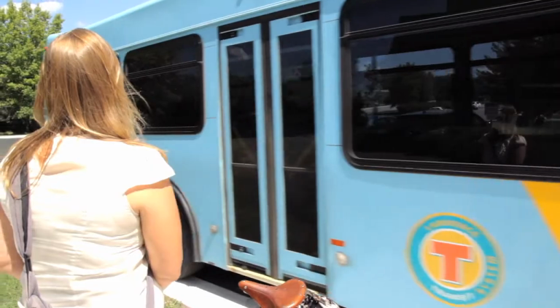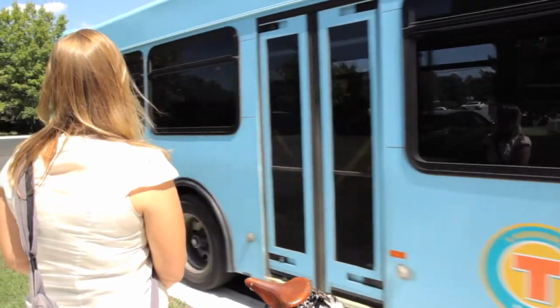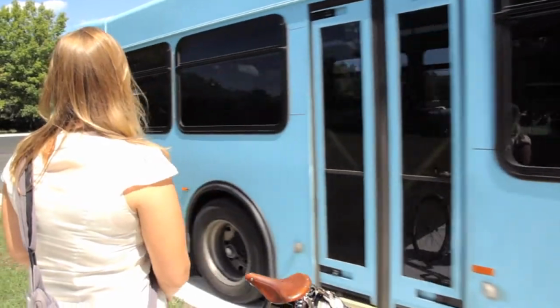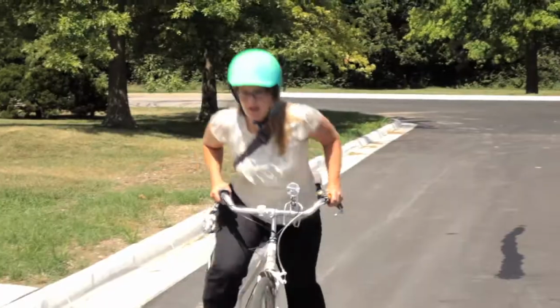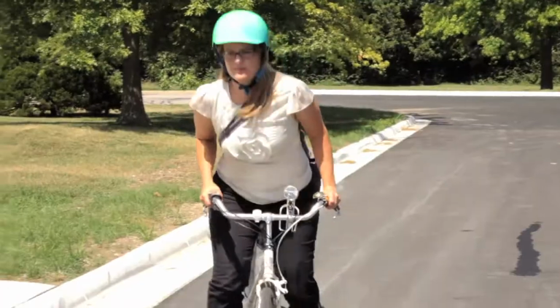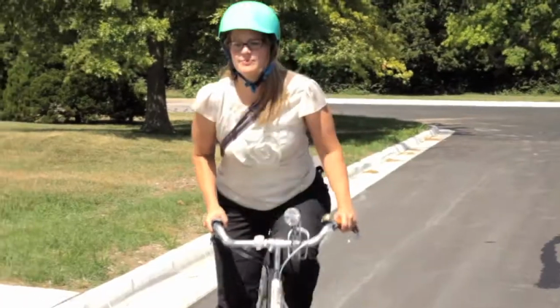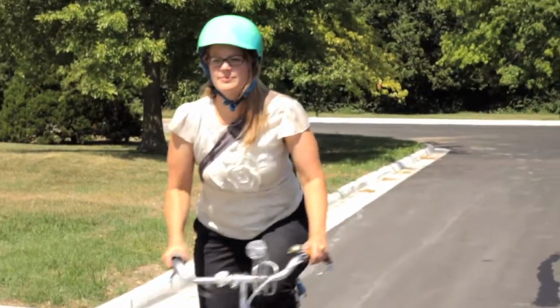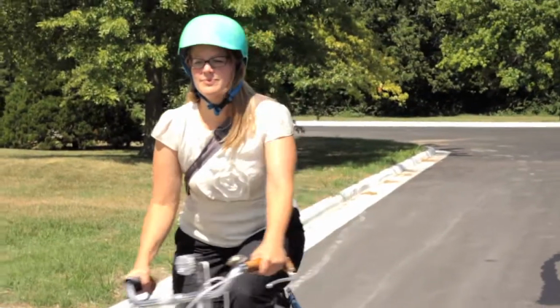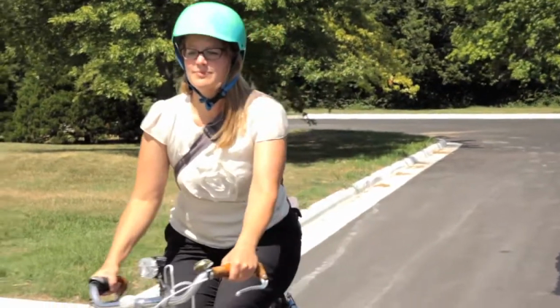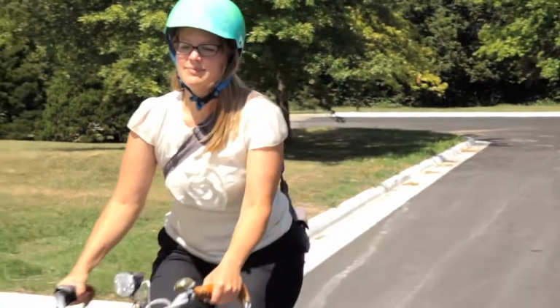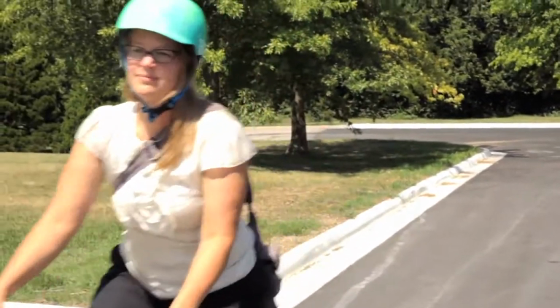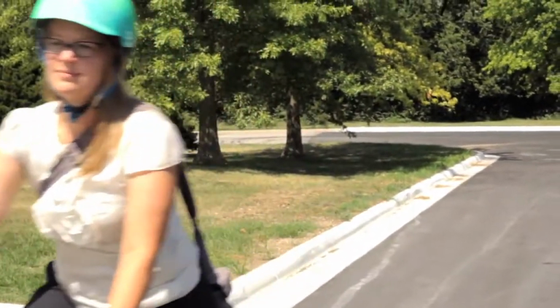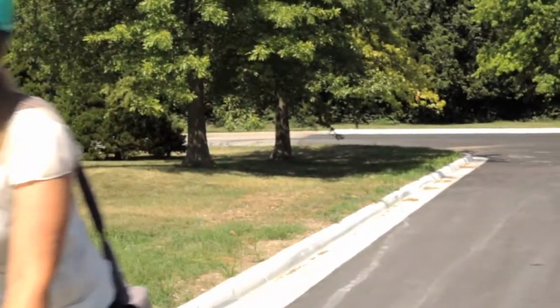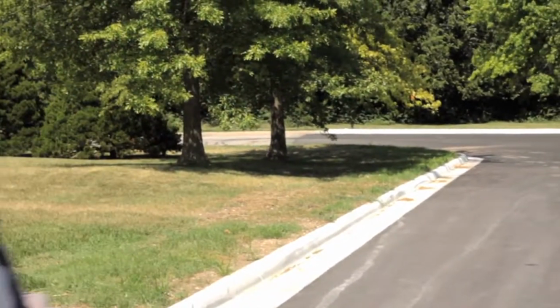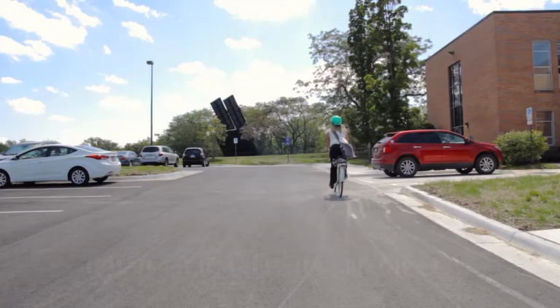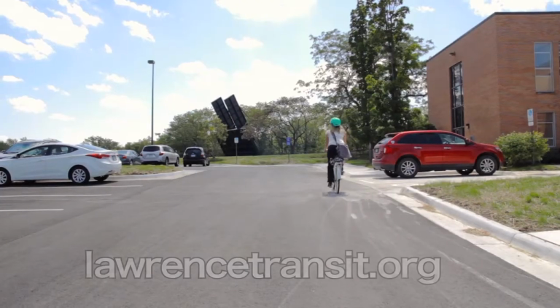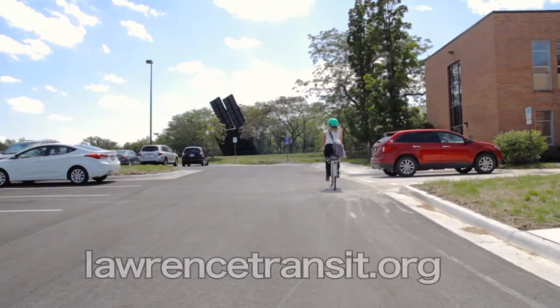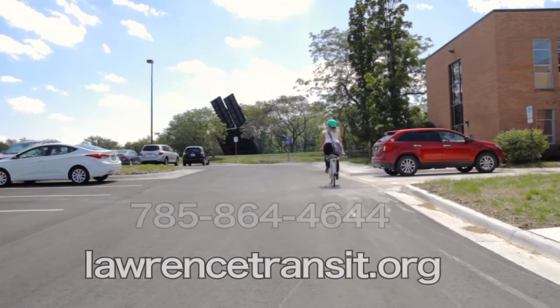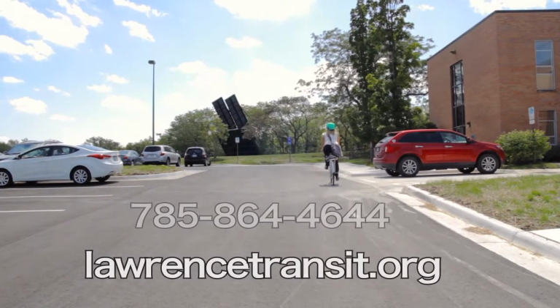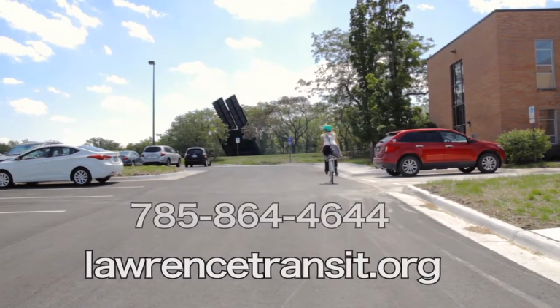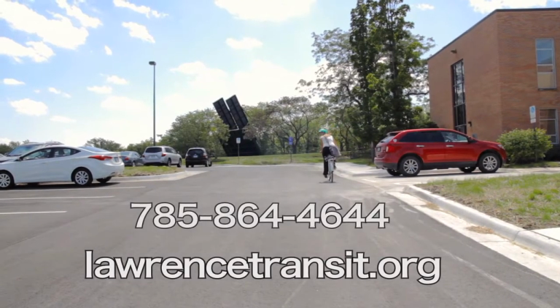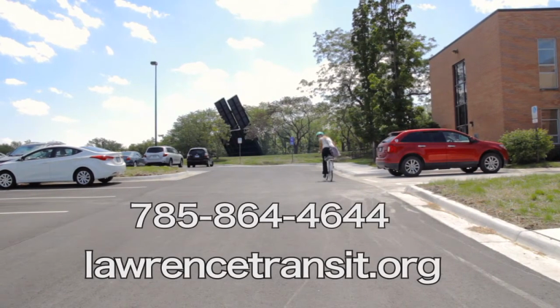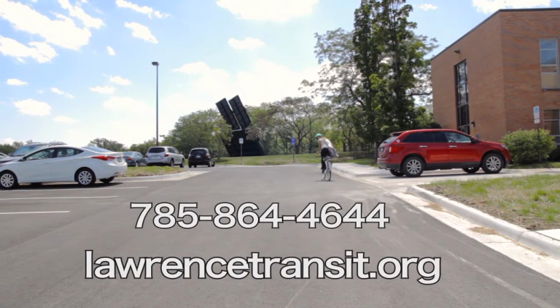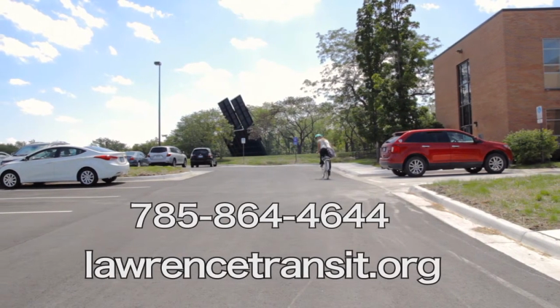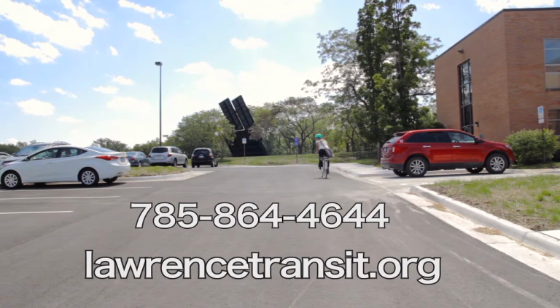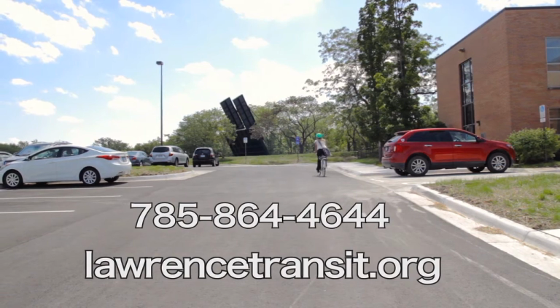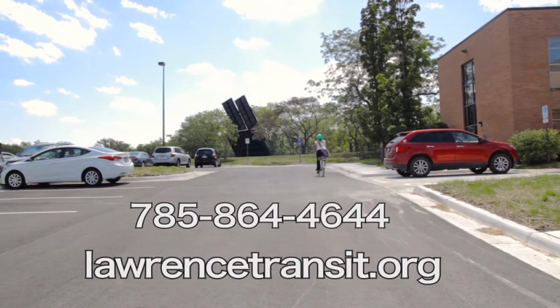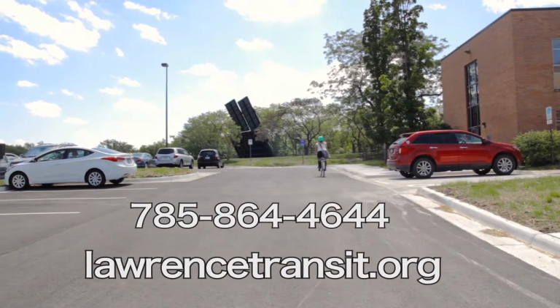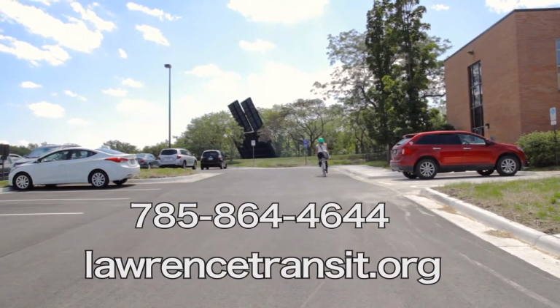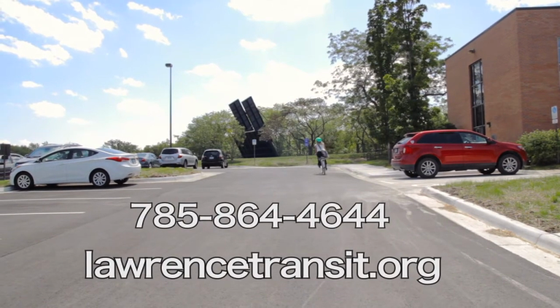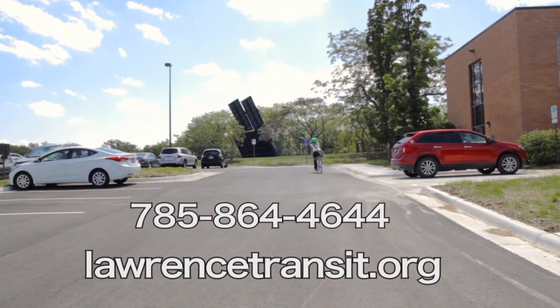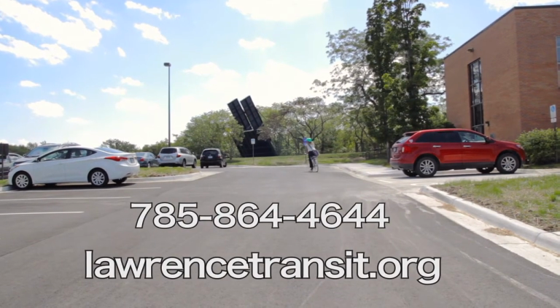For more information, visit lawrencetransit.org or call 785-864-4644.